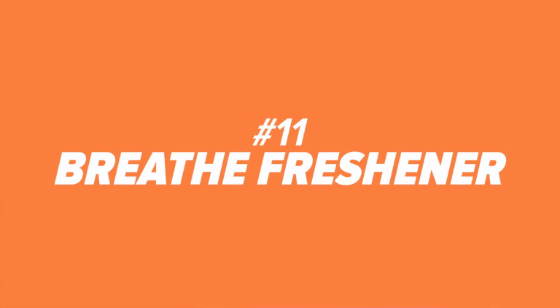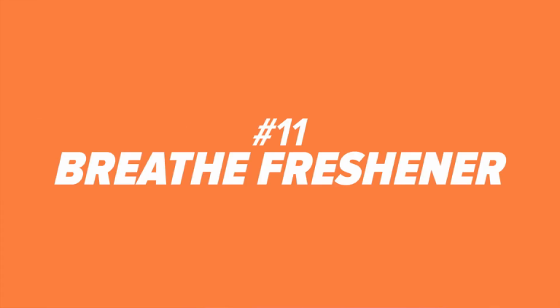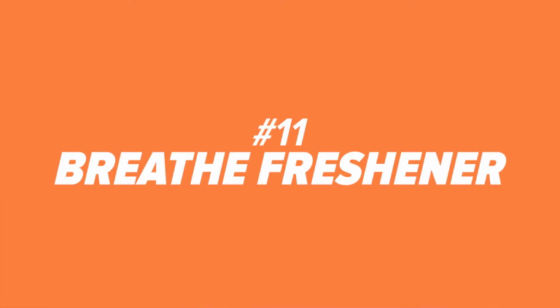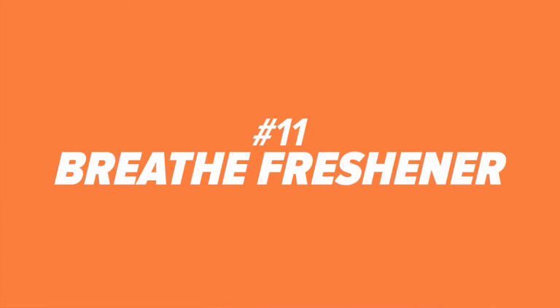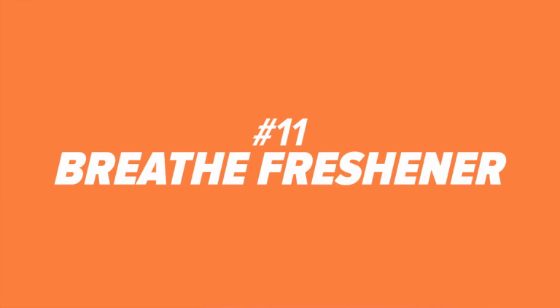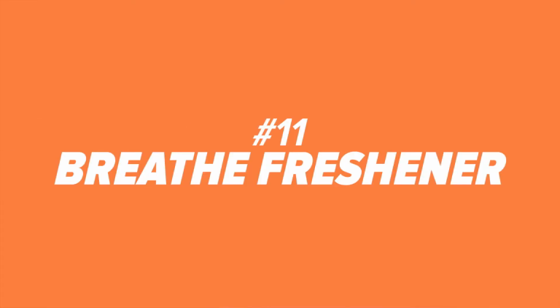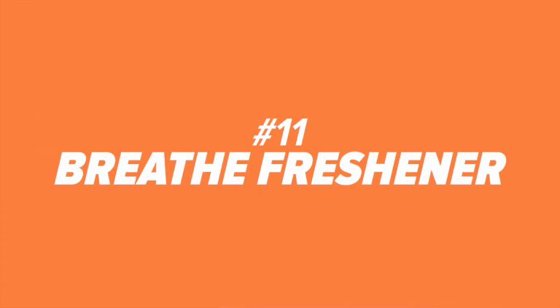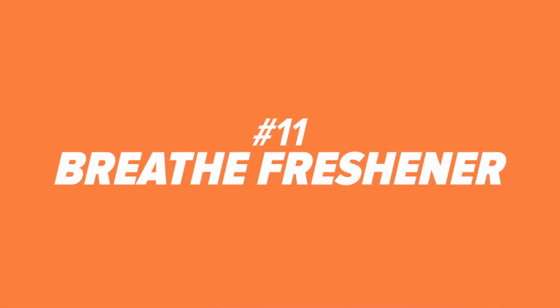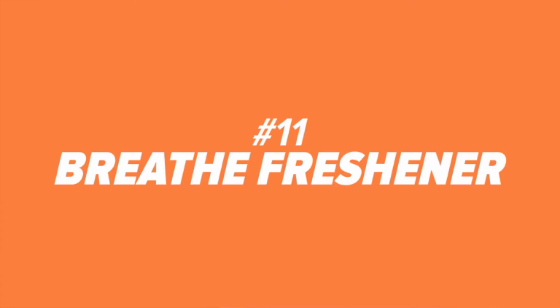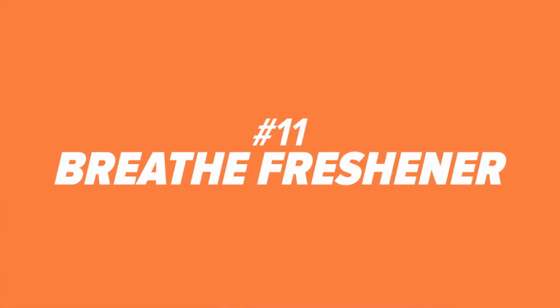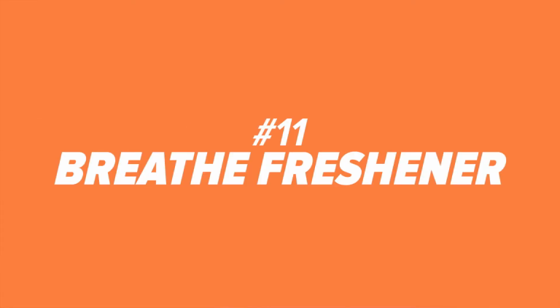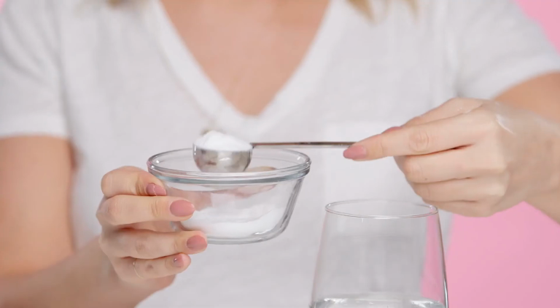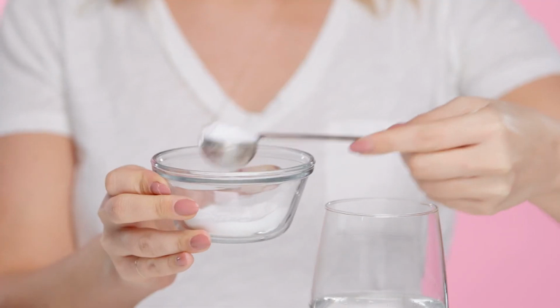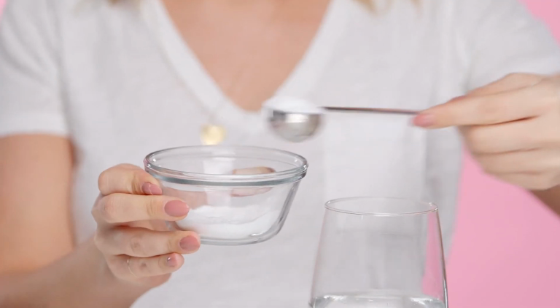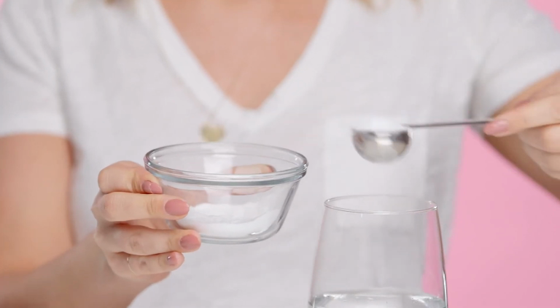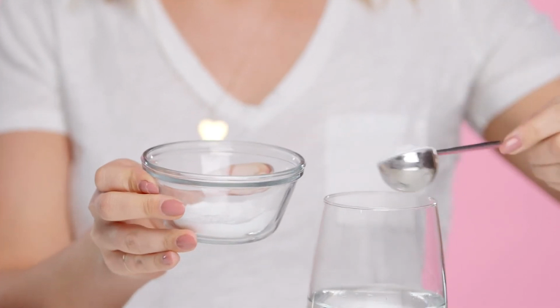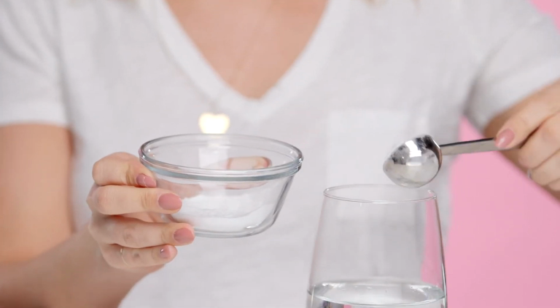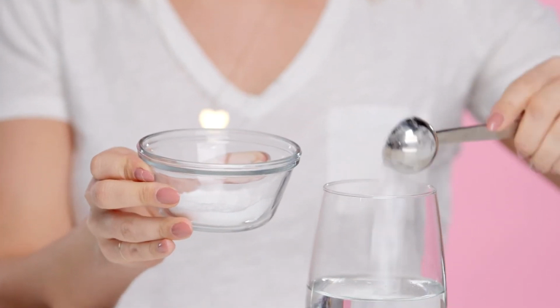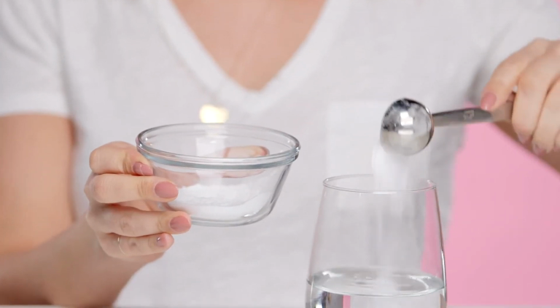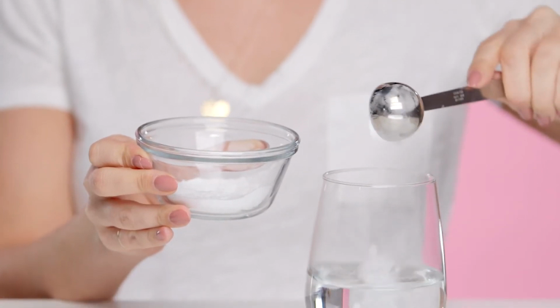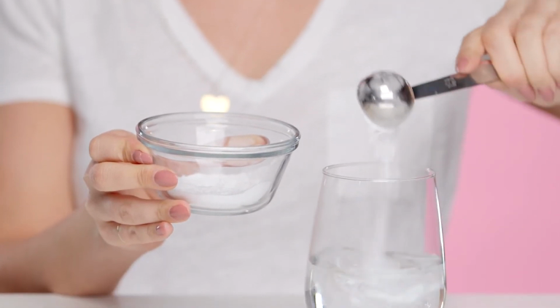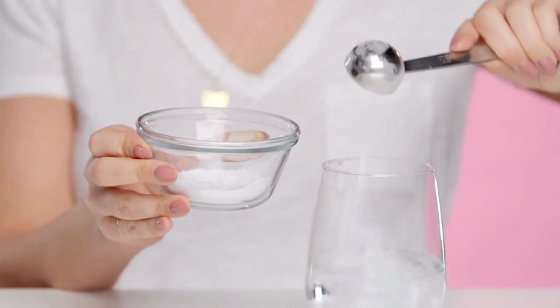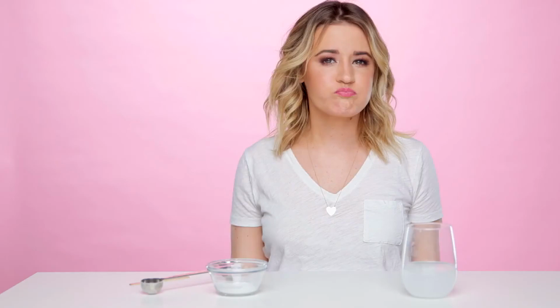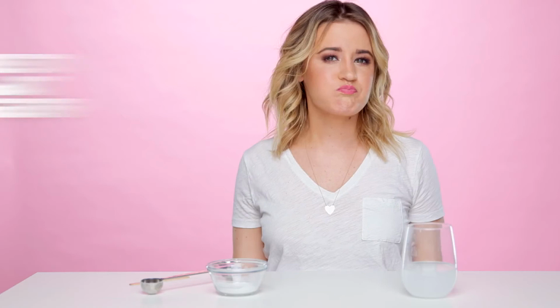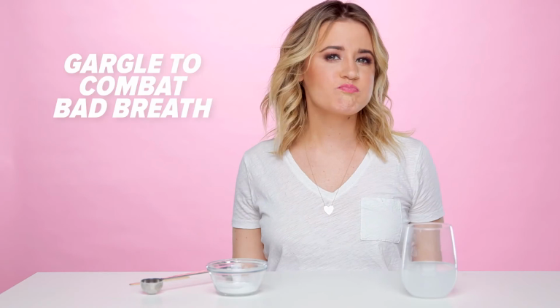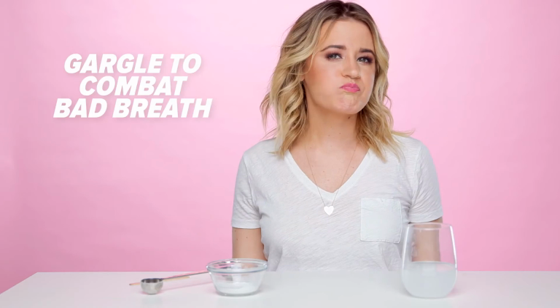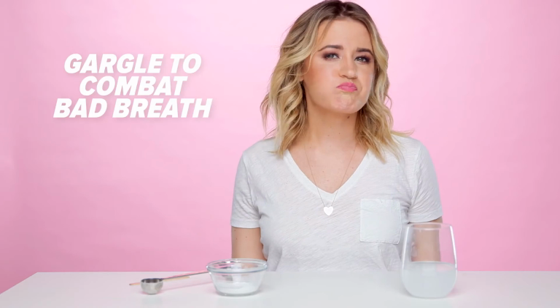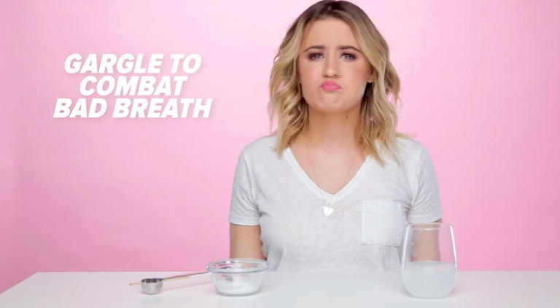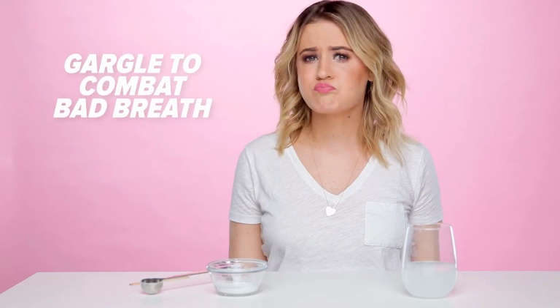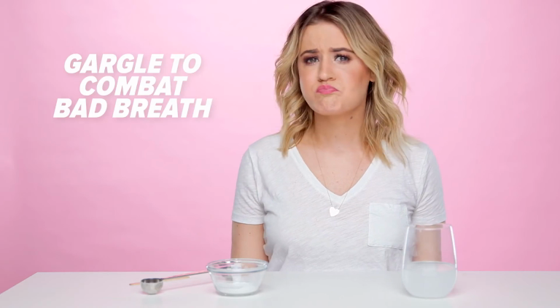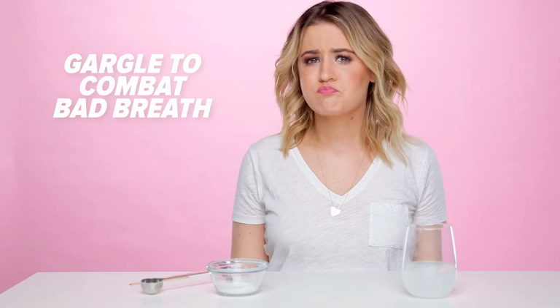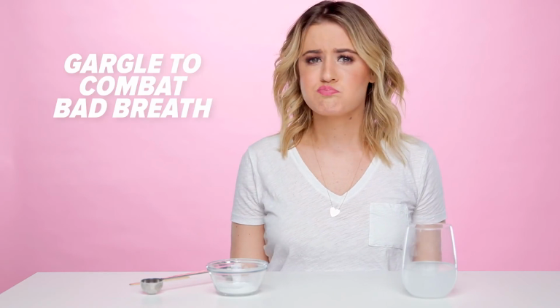Number eleven: breath freshener. Out of mouthwash? Gargle baking soda and water to help with halitosis.